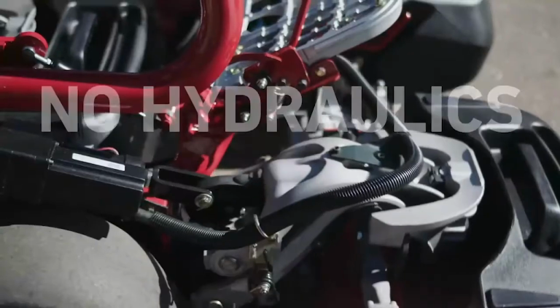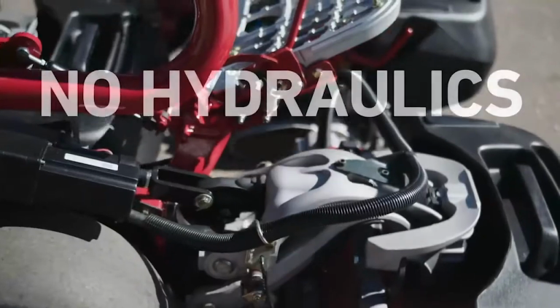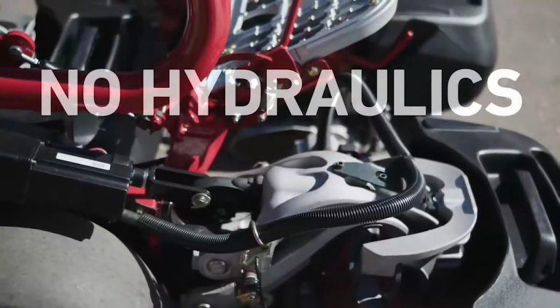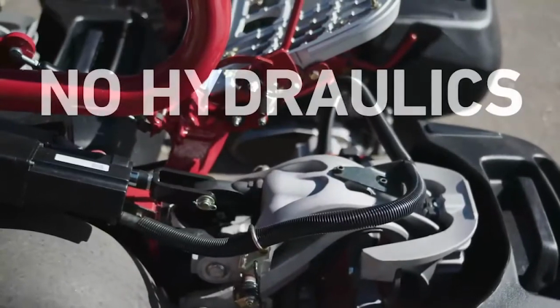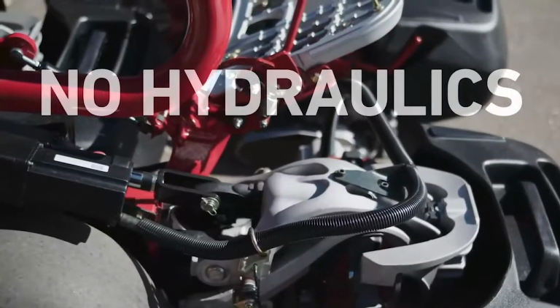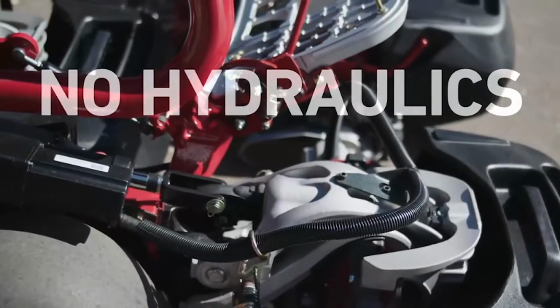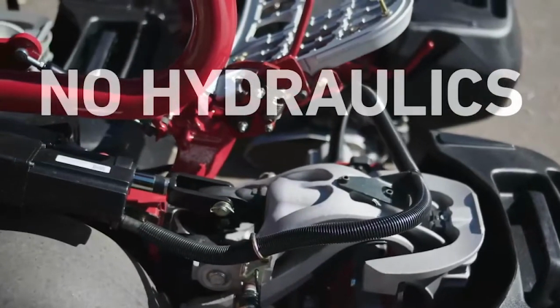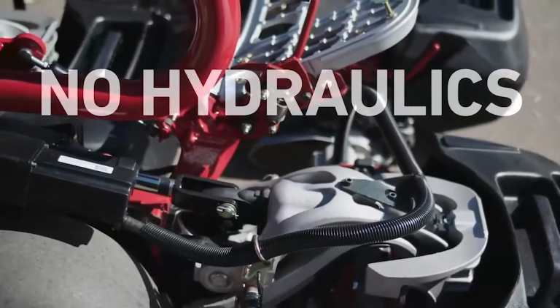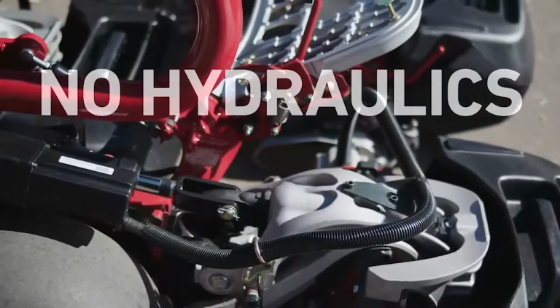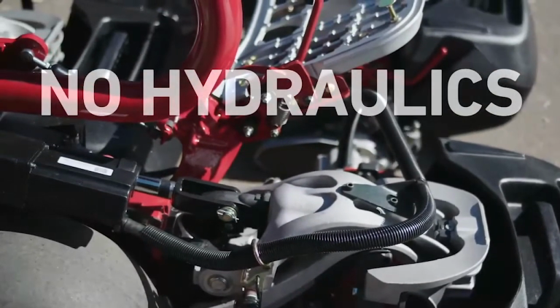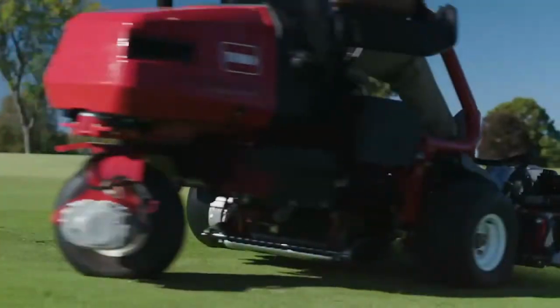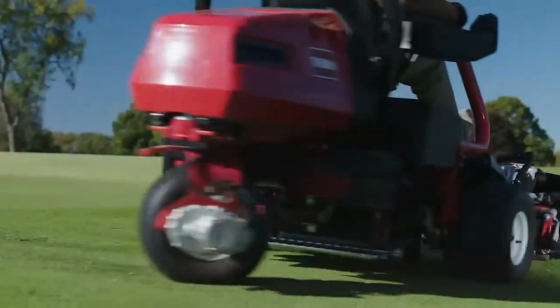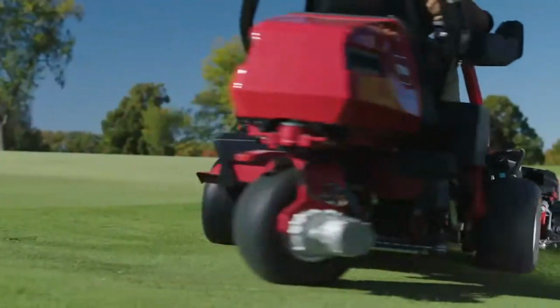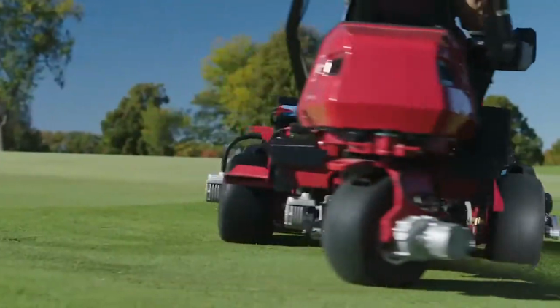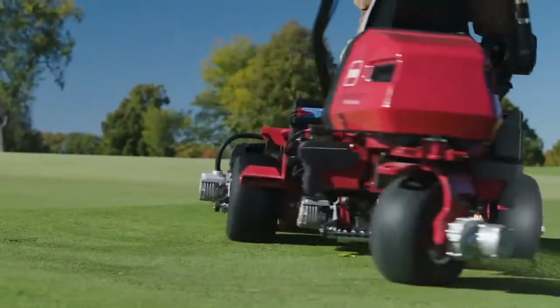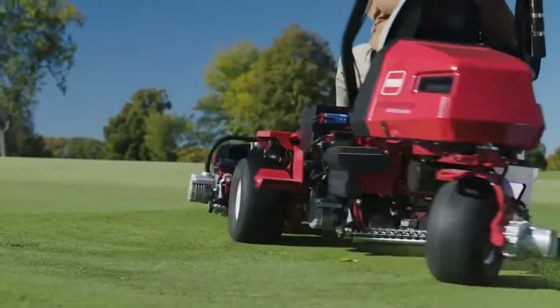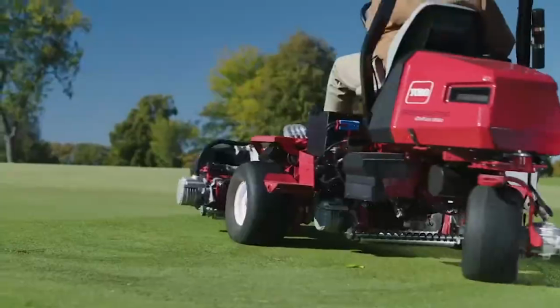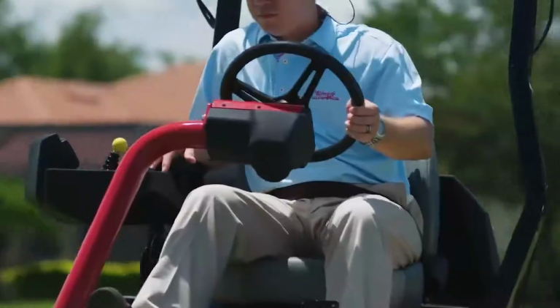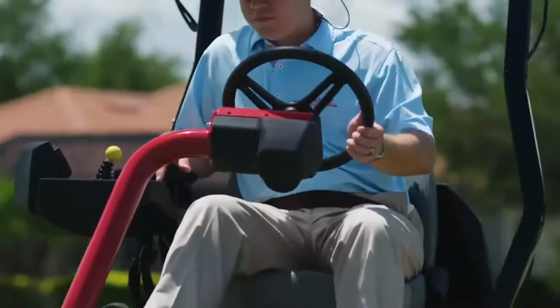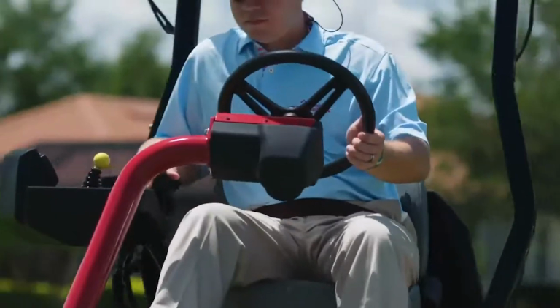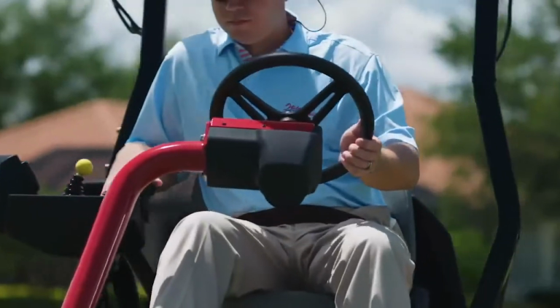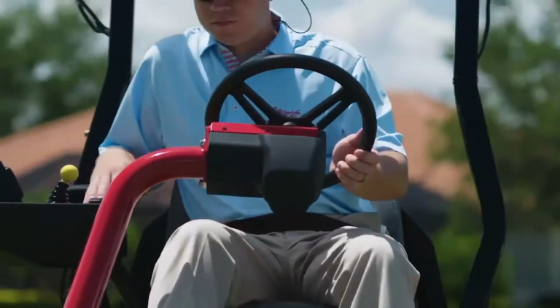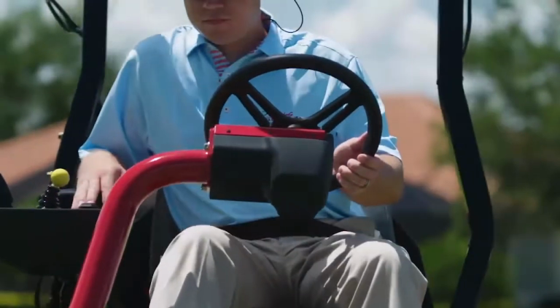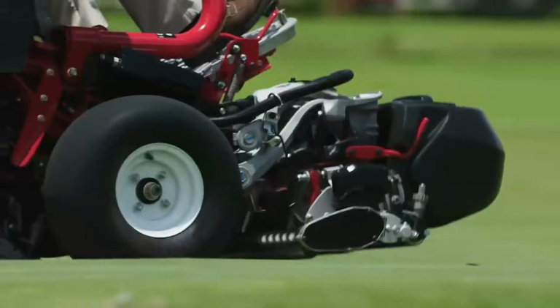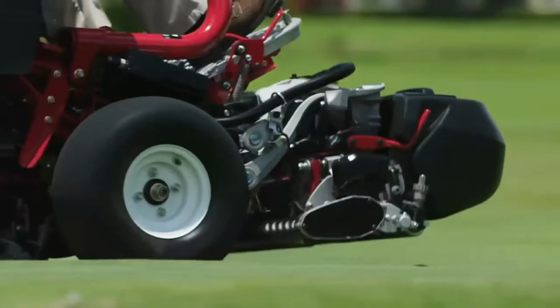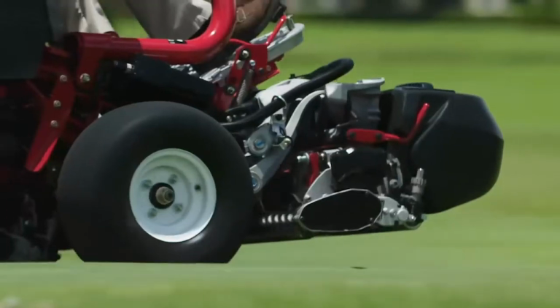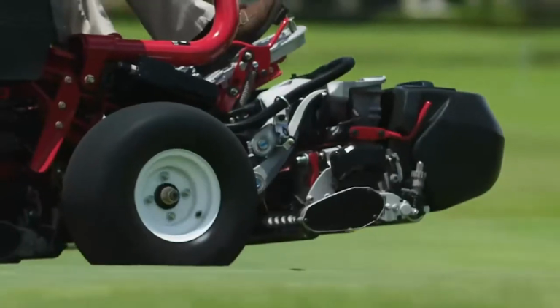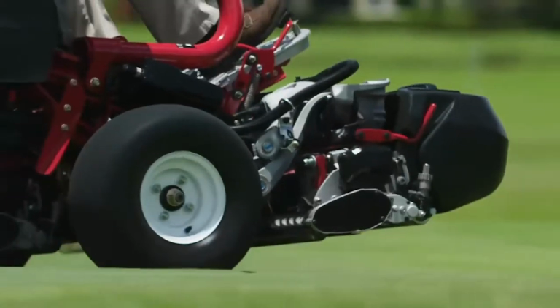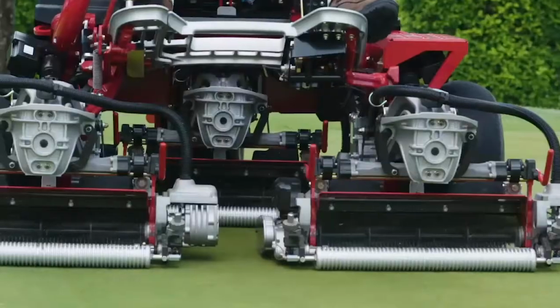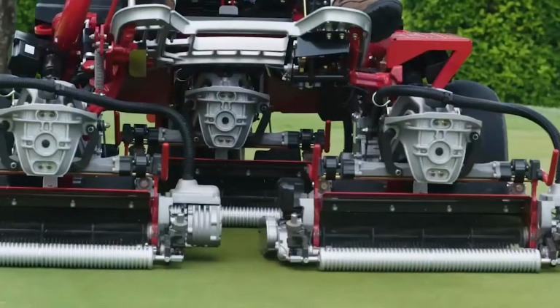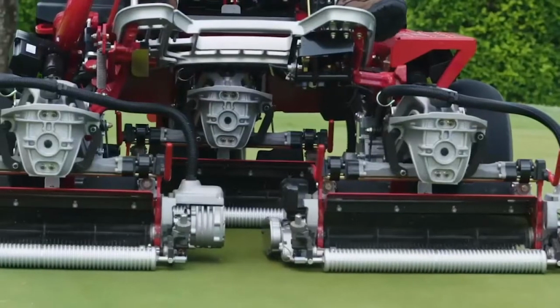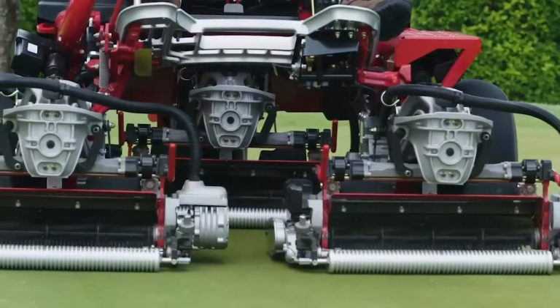No hydraulics — none. Electric traction, electric steering, electric lift, and electric reels.